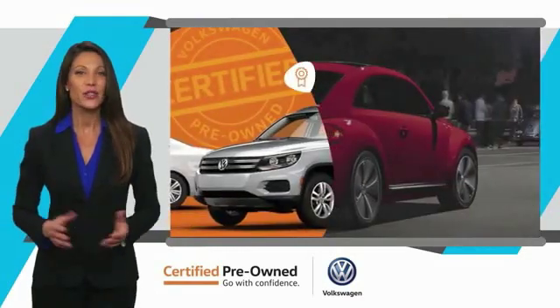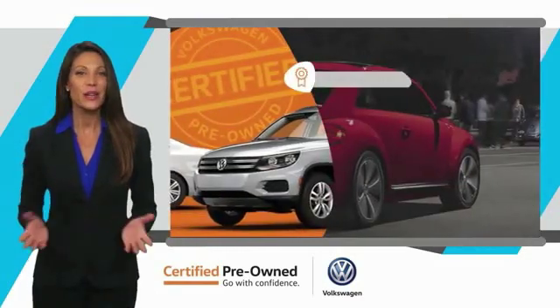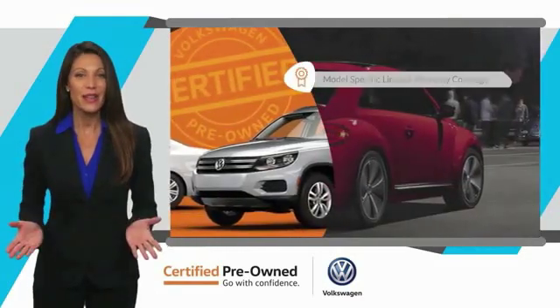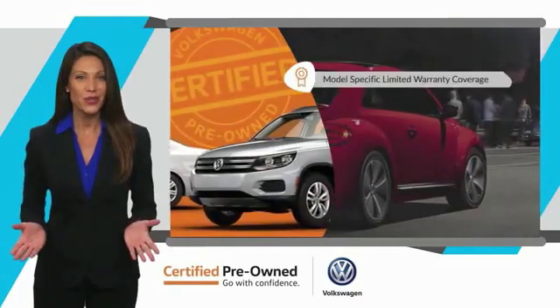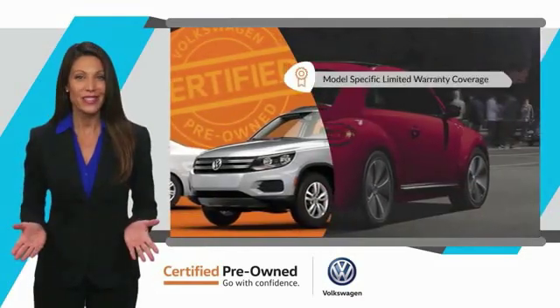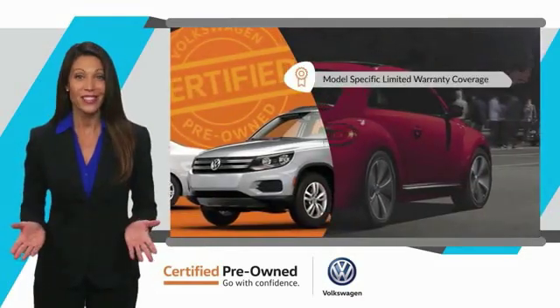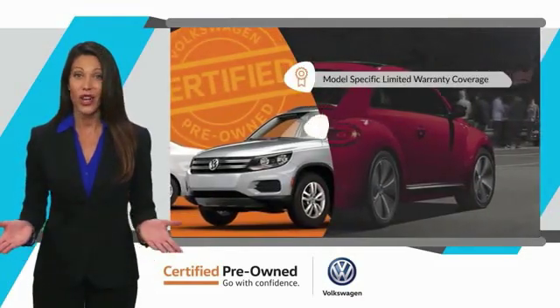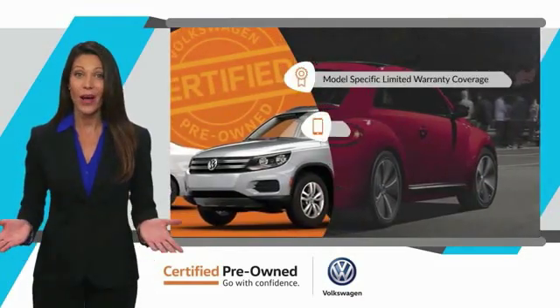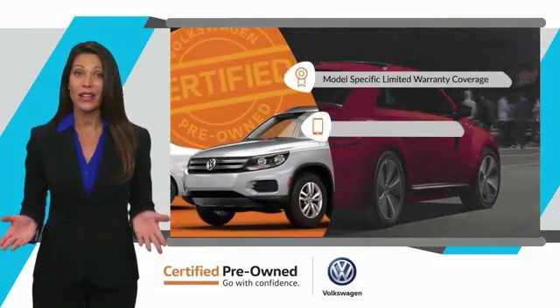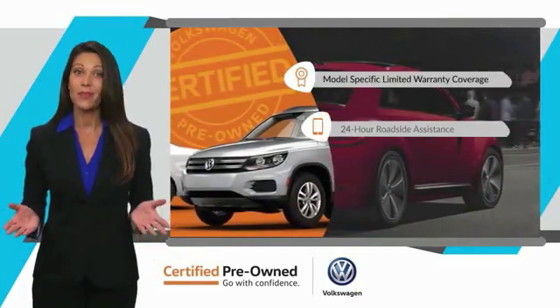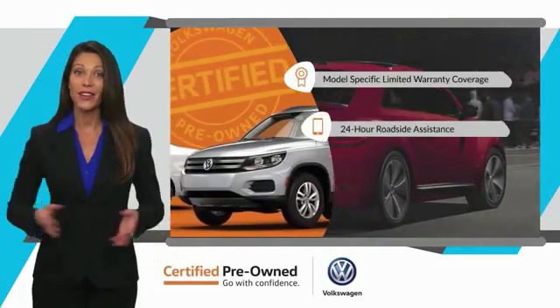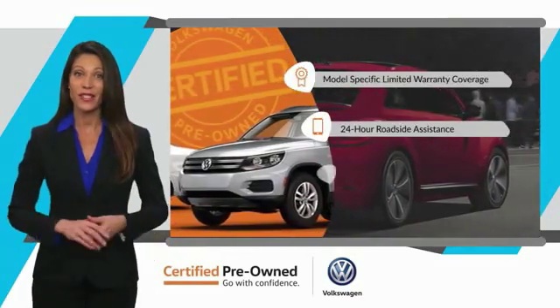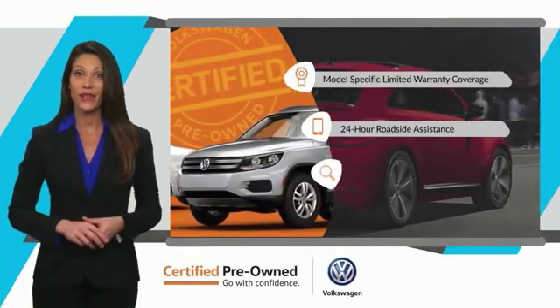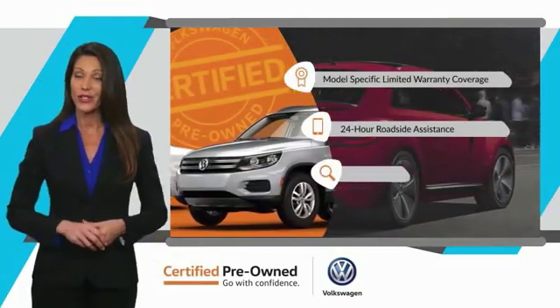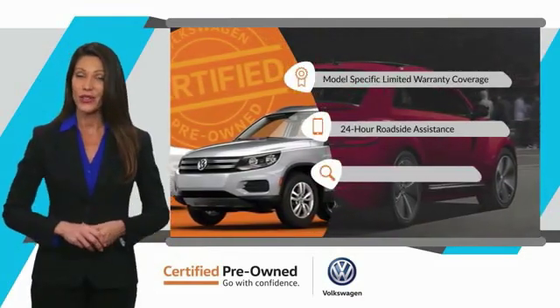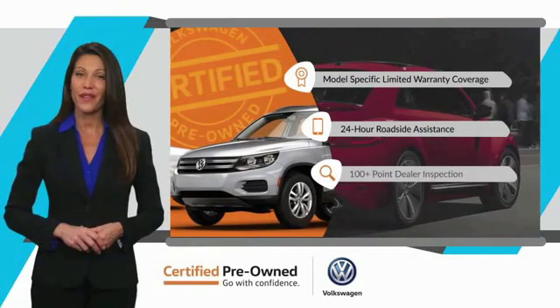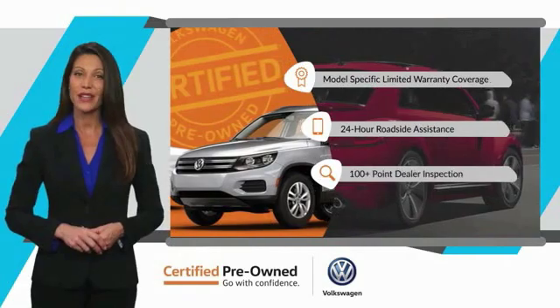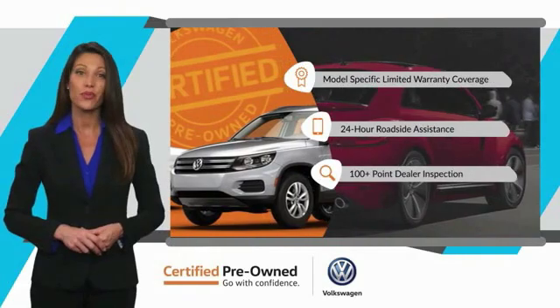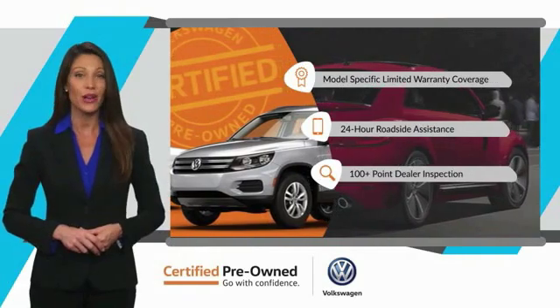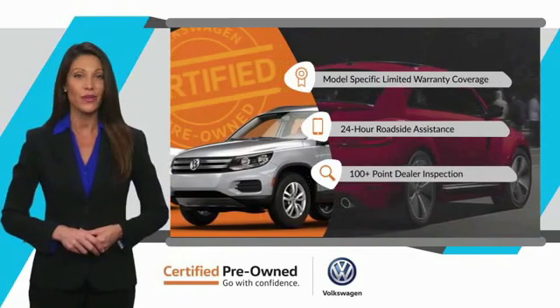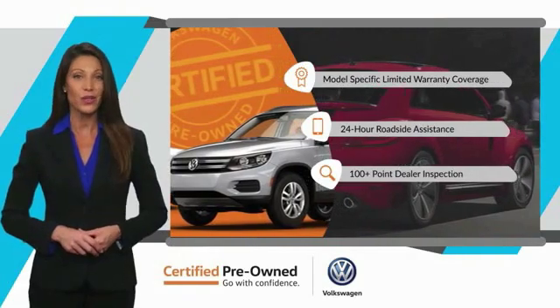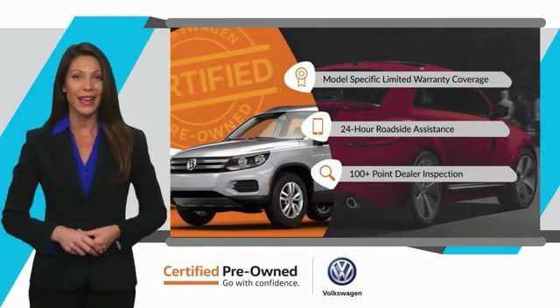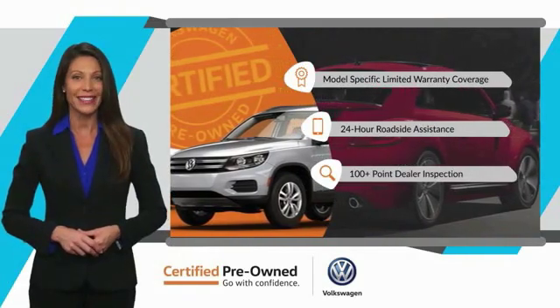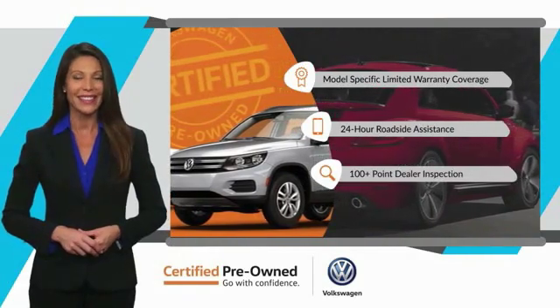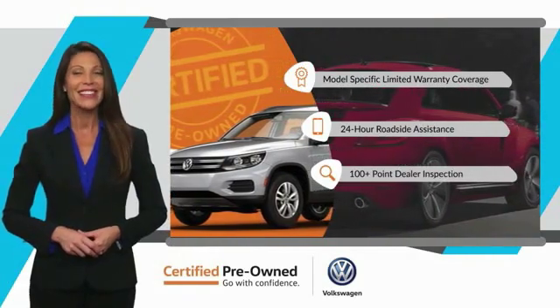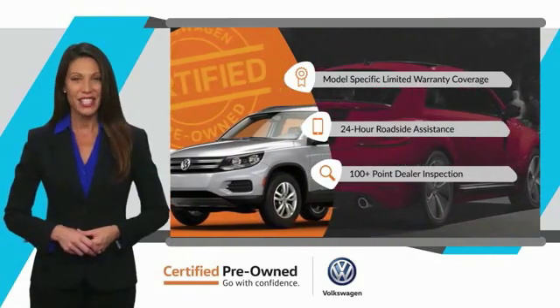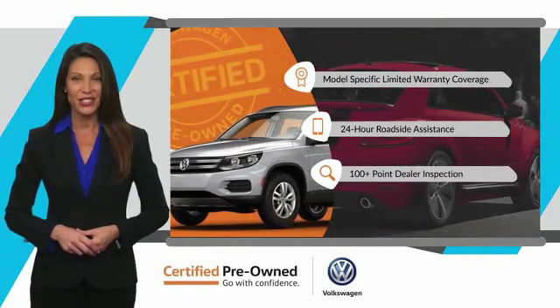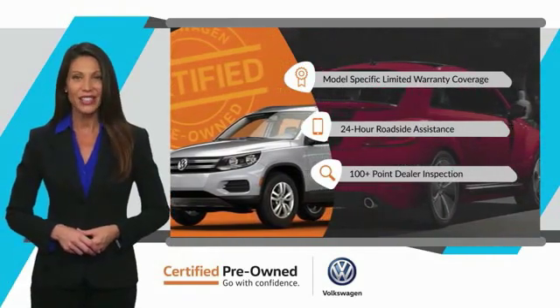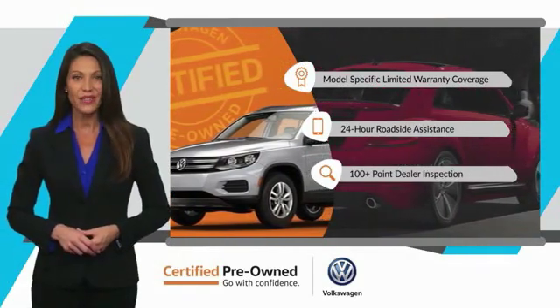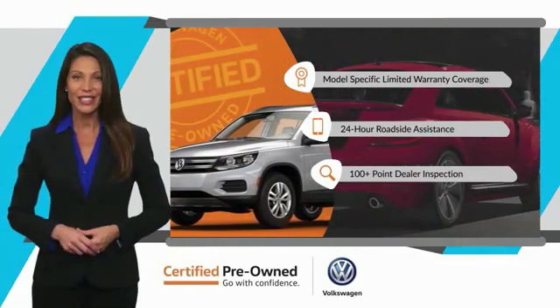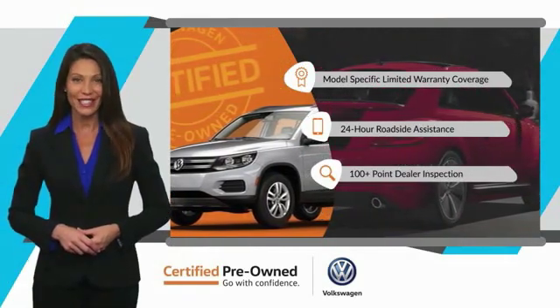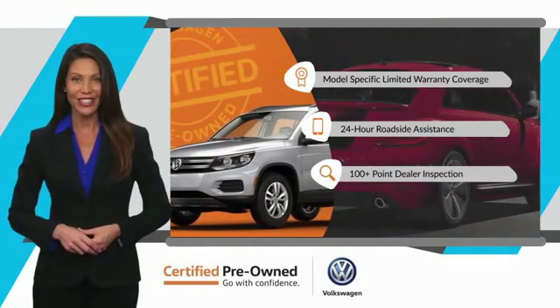Buy yourself a certified pre-owned Volkswagen. See your dealer for details.